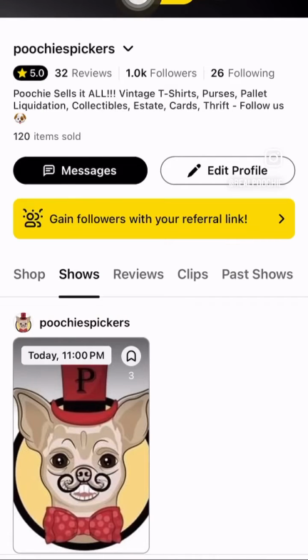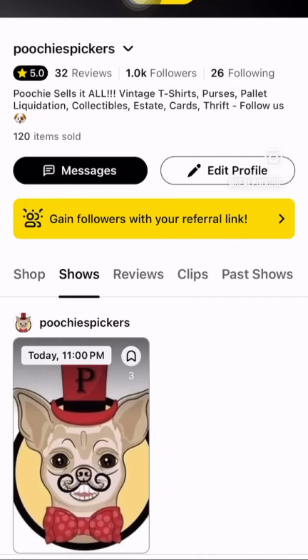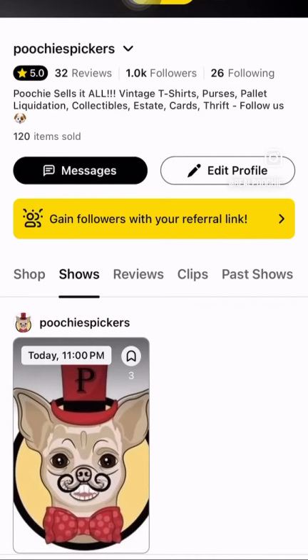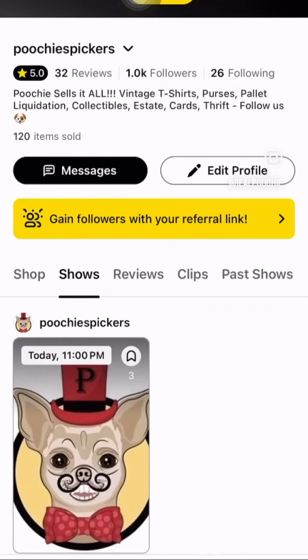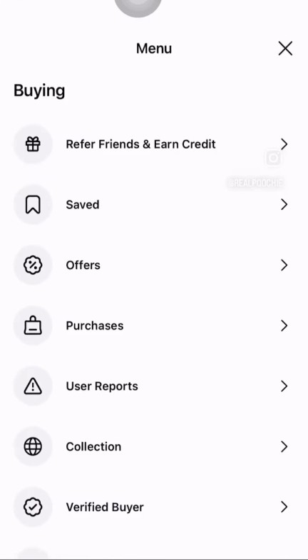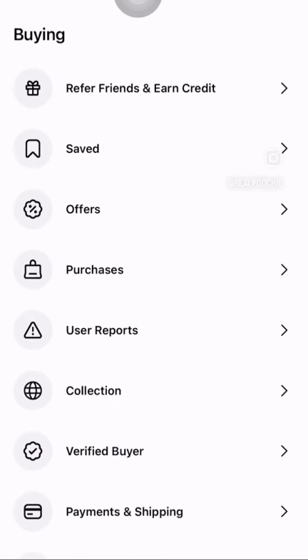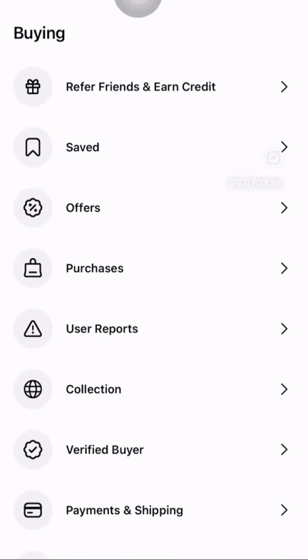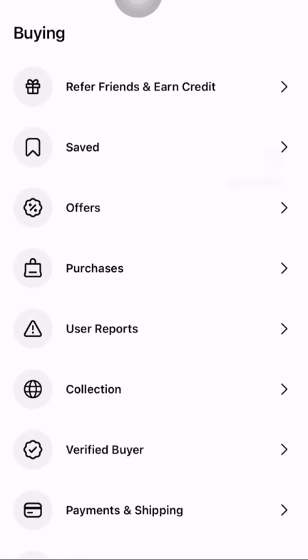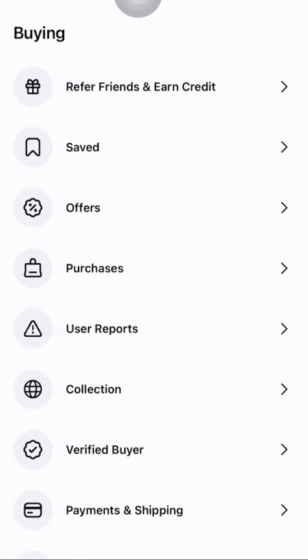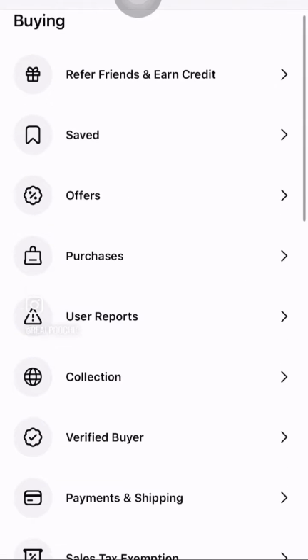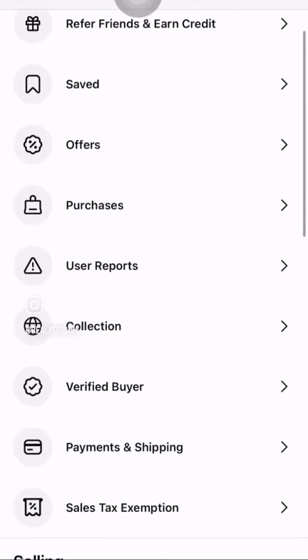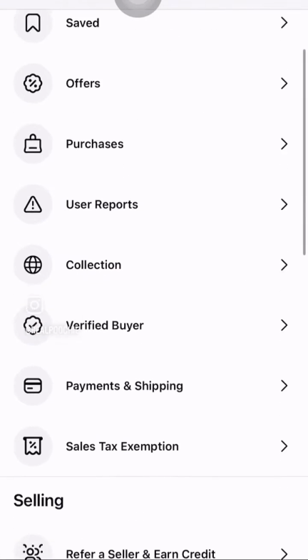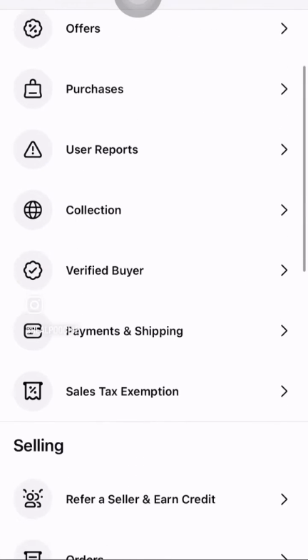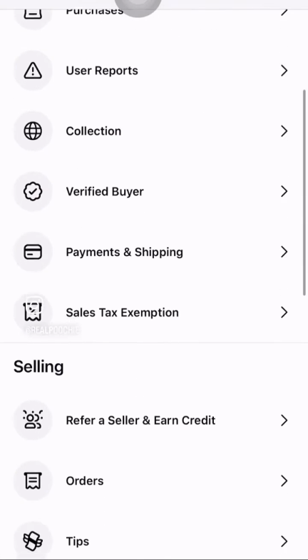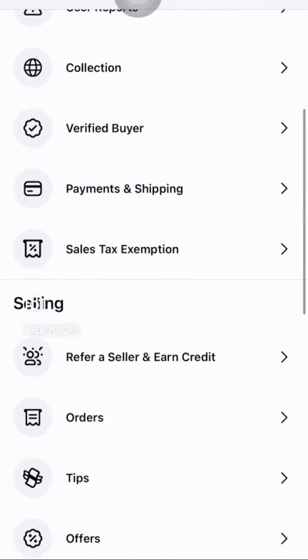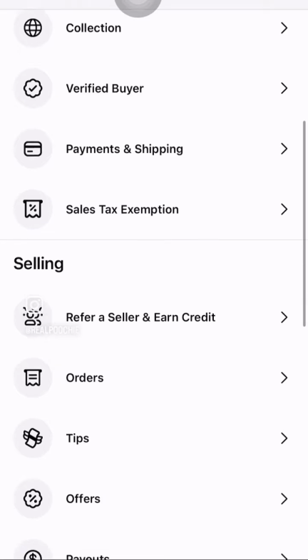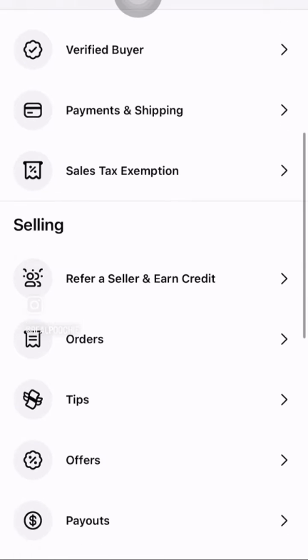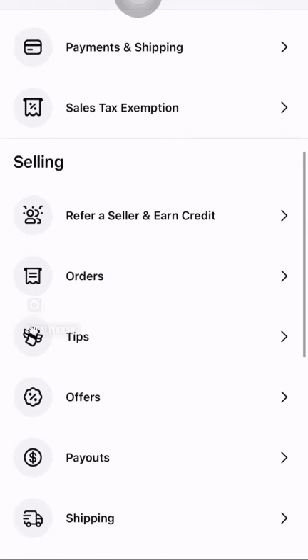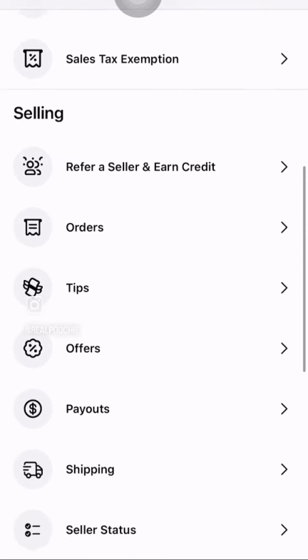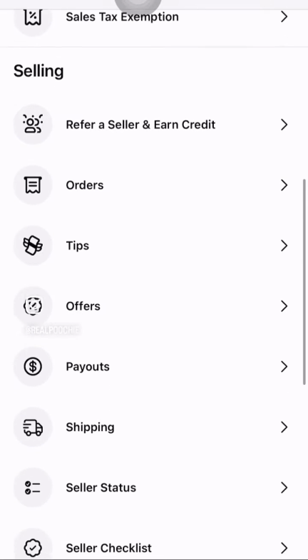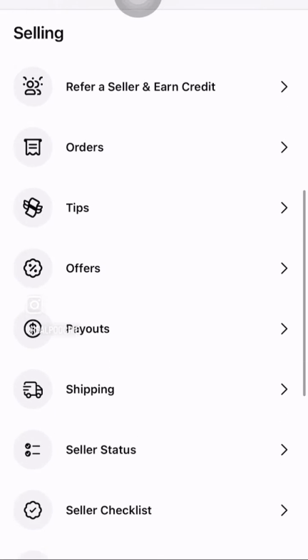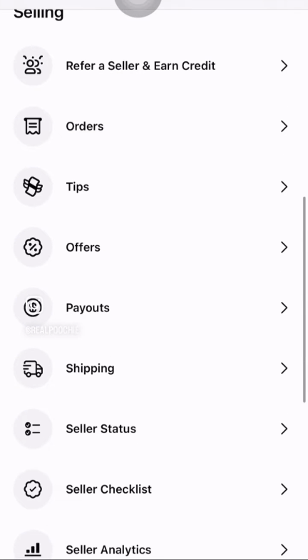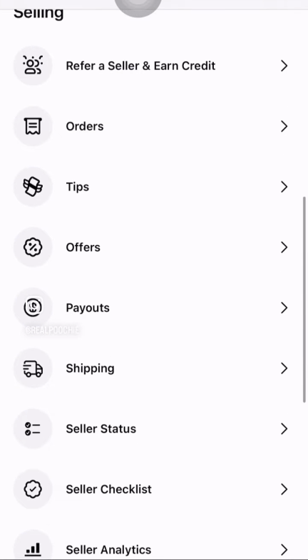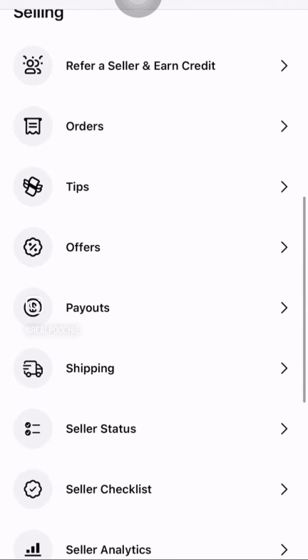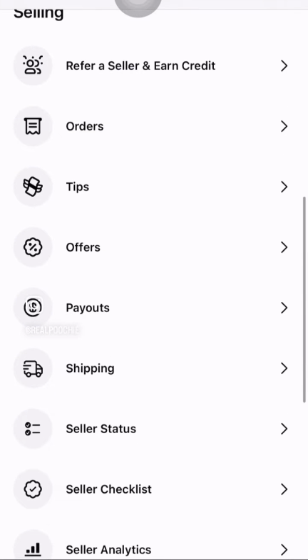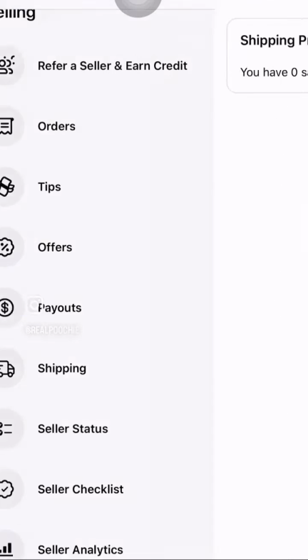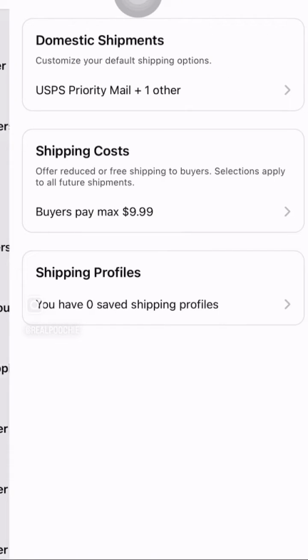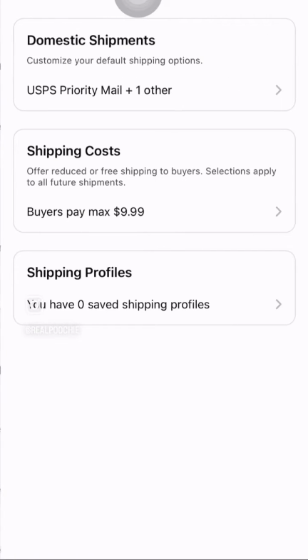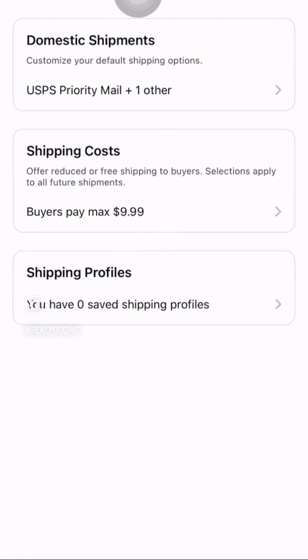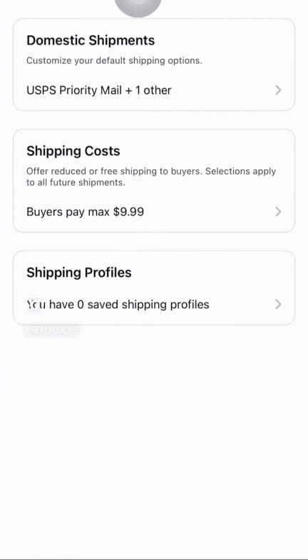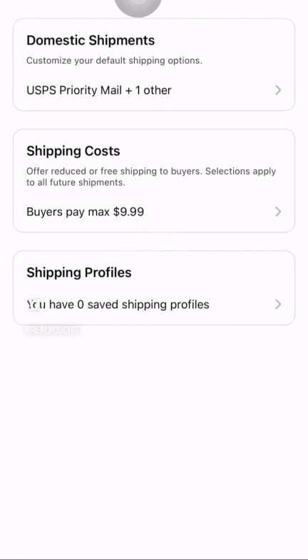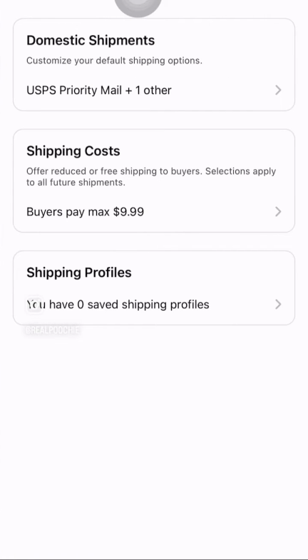What you want to do is go to your profile, go down to selling, and click on shipping. Now there's a lot of different things you can do.